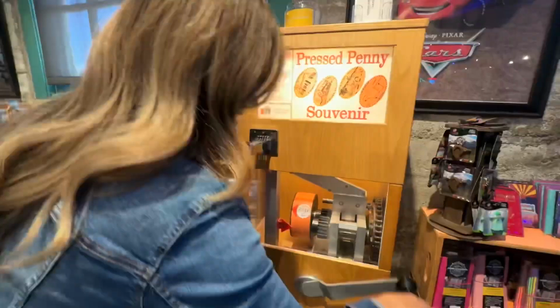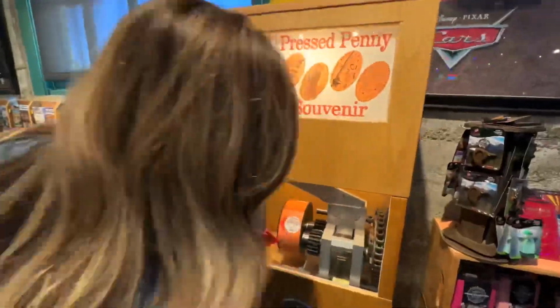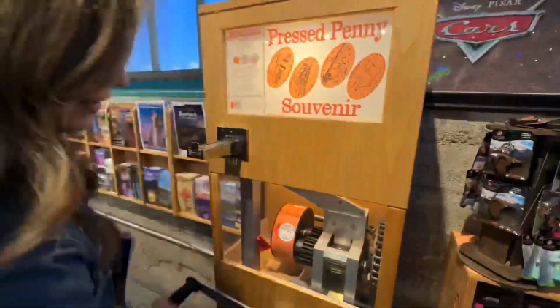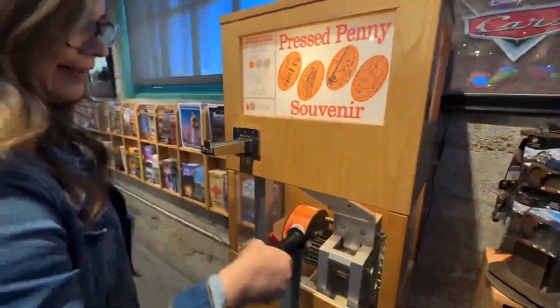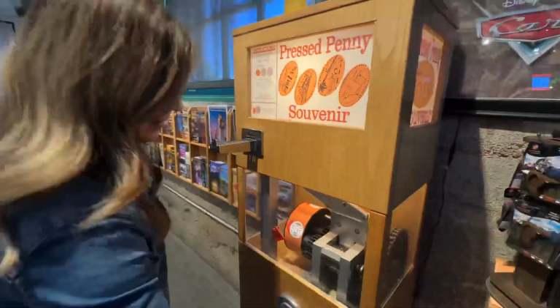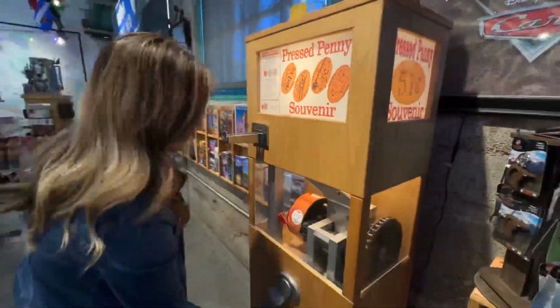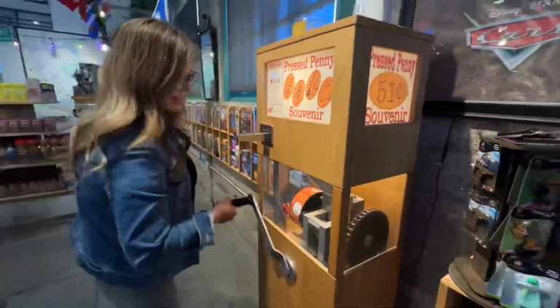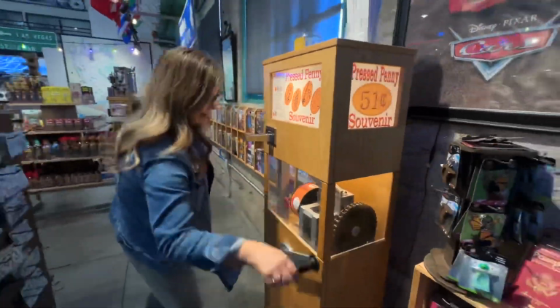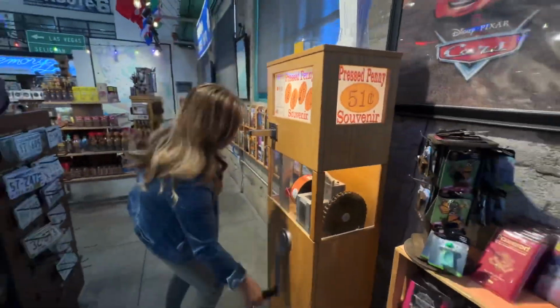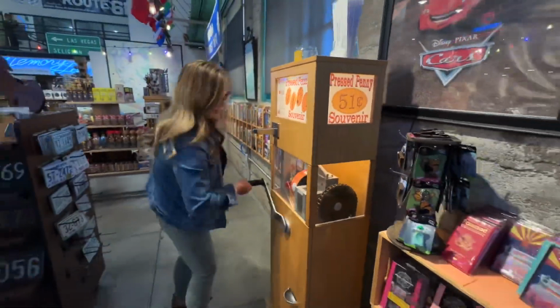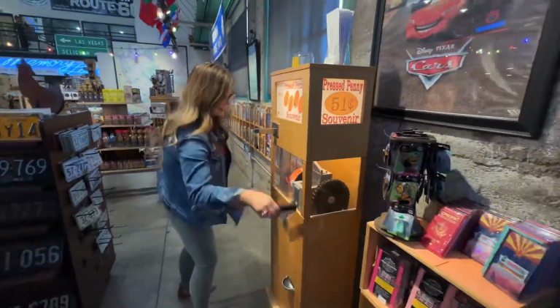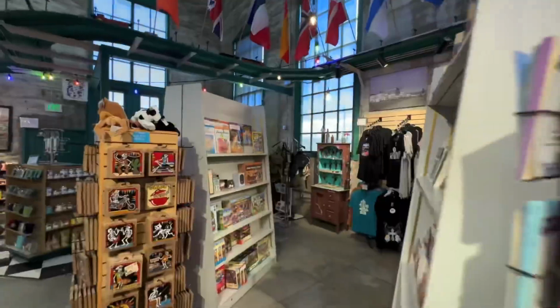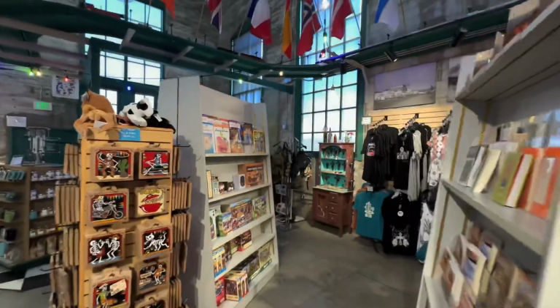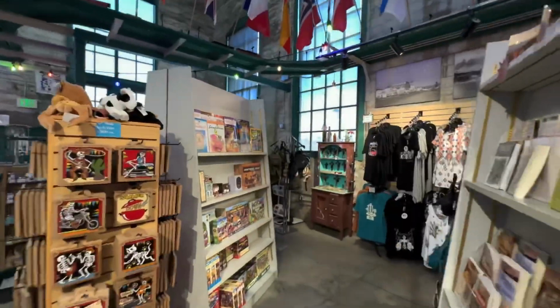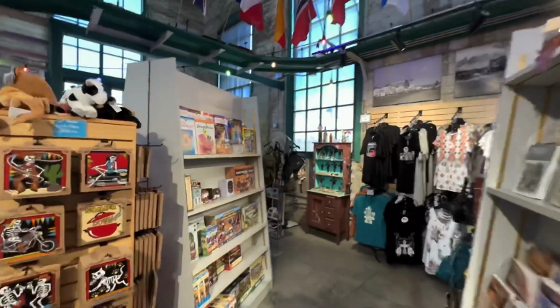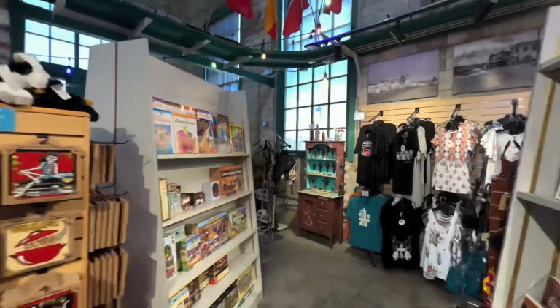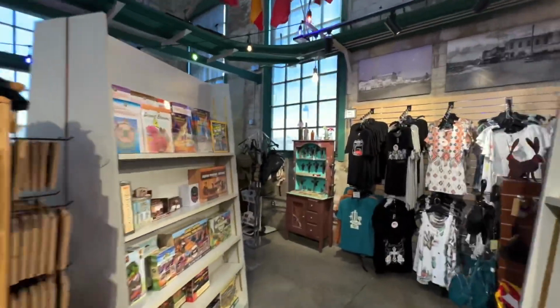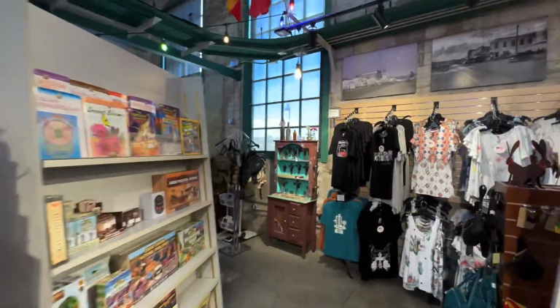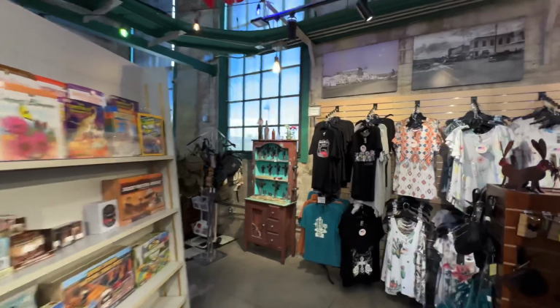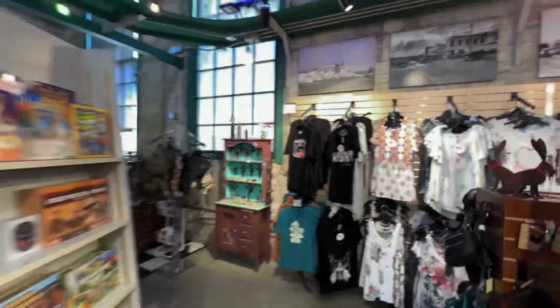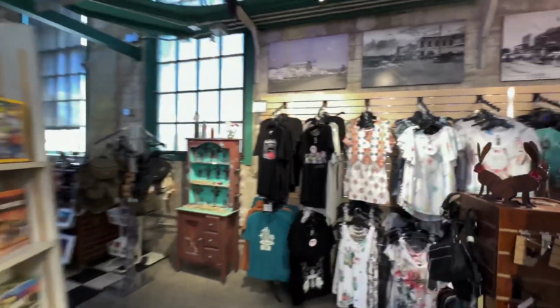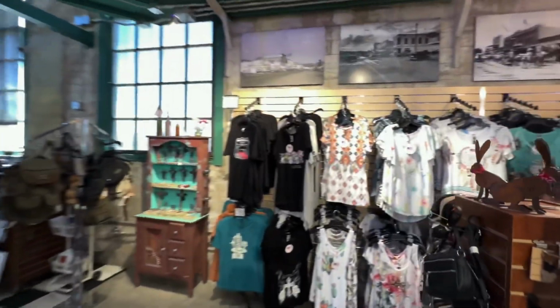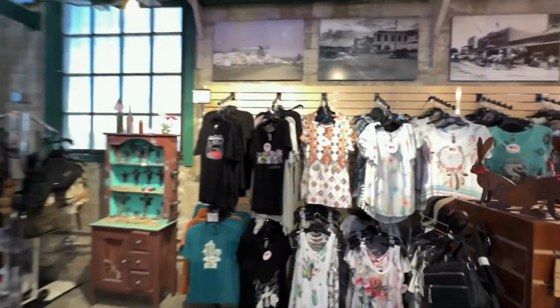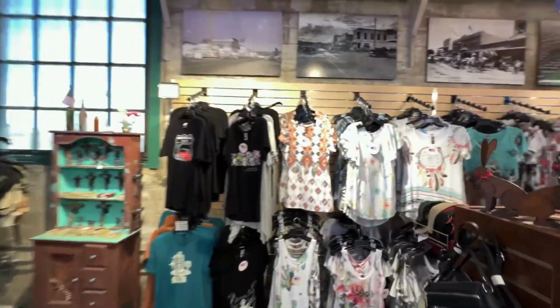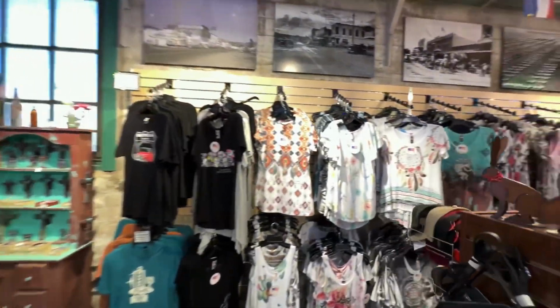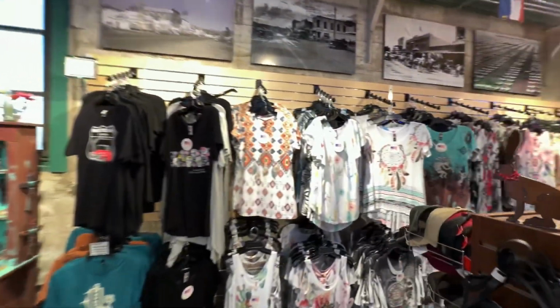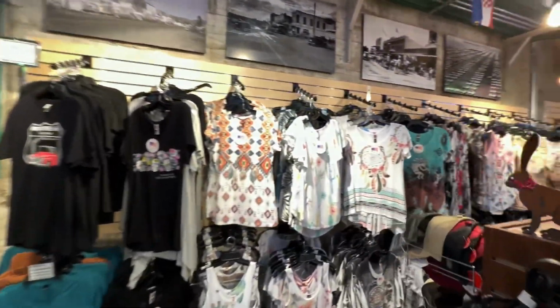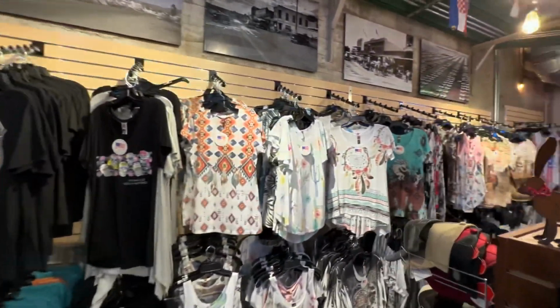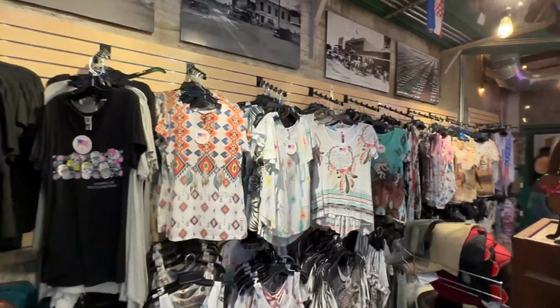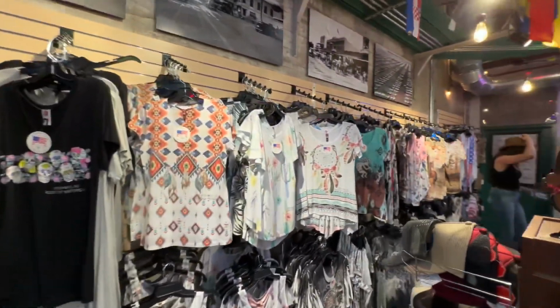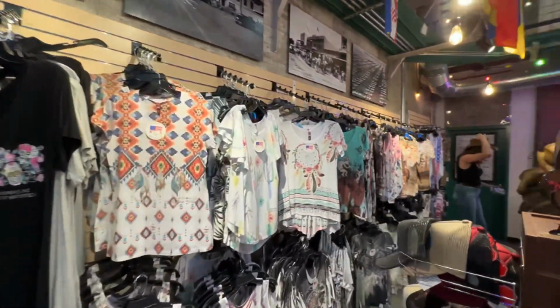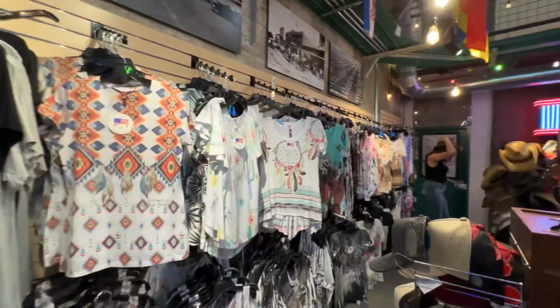Don't forget to stop by and get your favorite souvenirs, books, maps, and all things Route 66 at their gift shop.